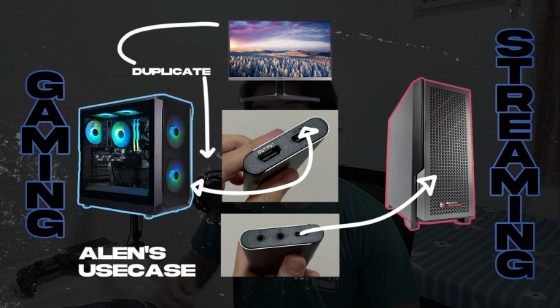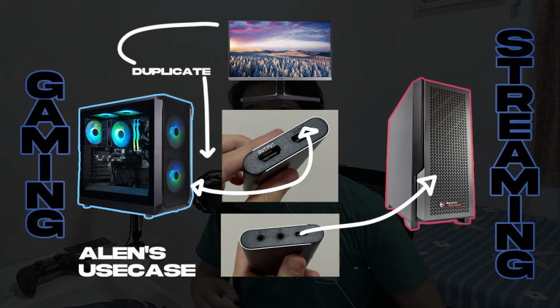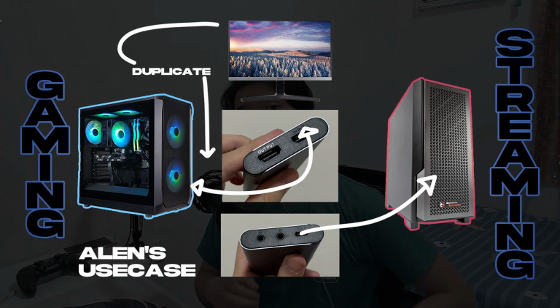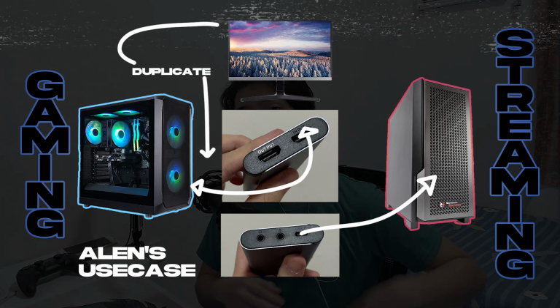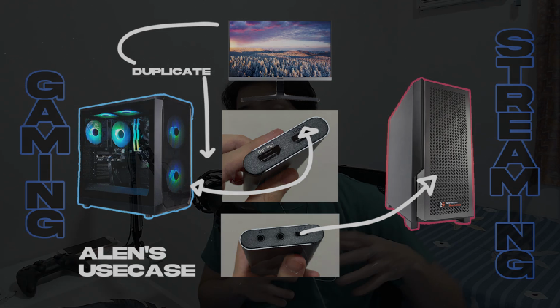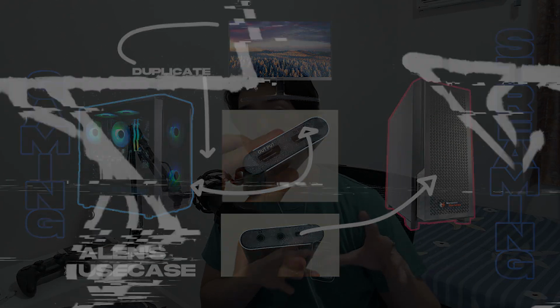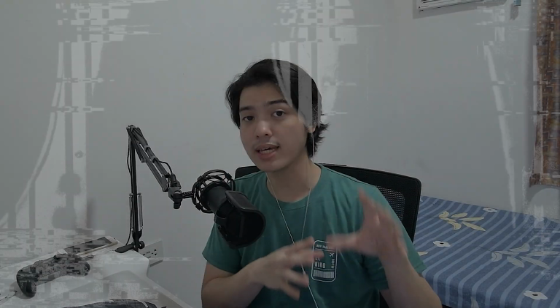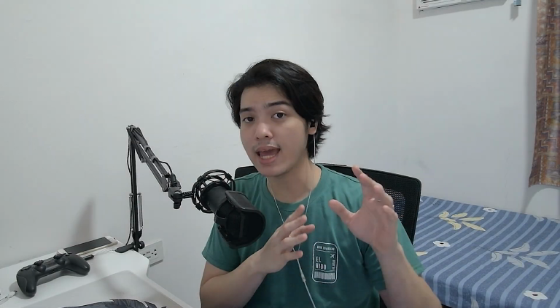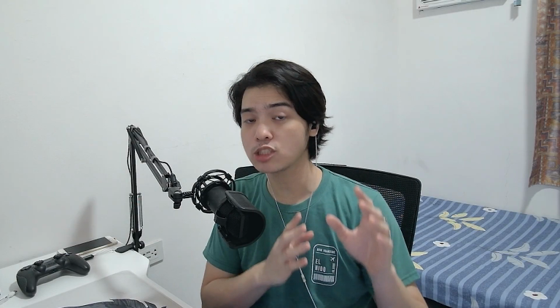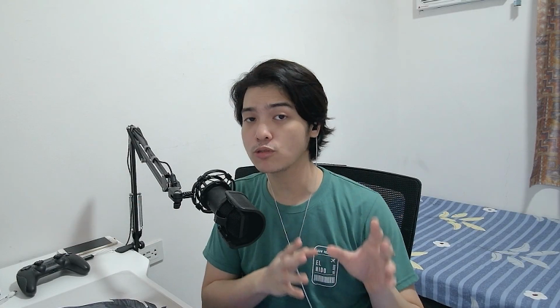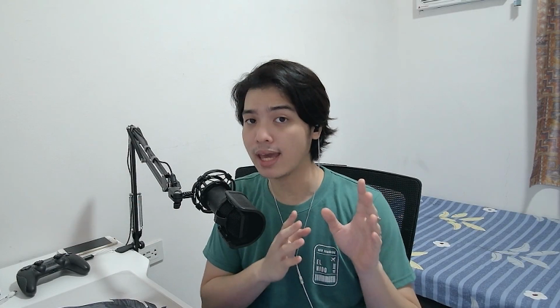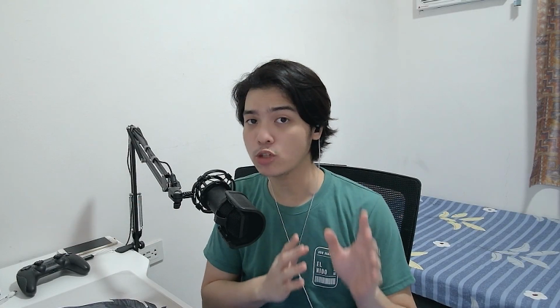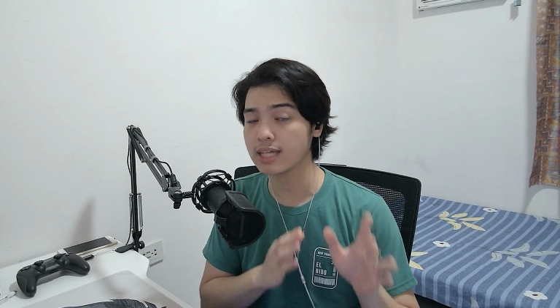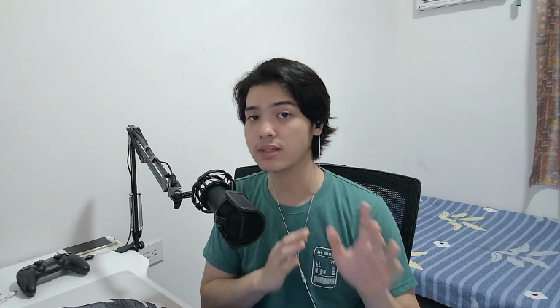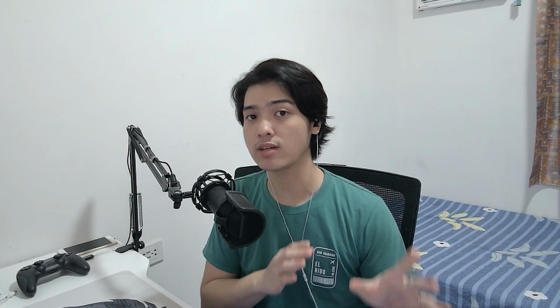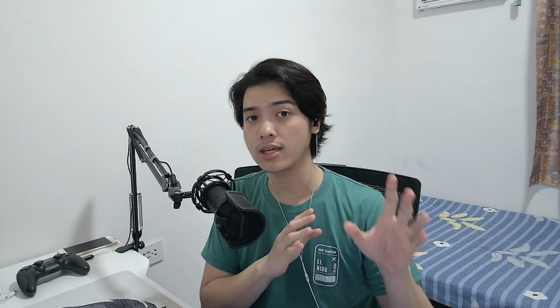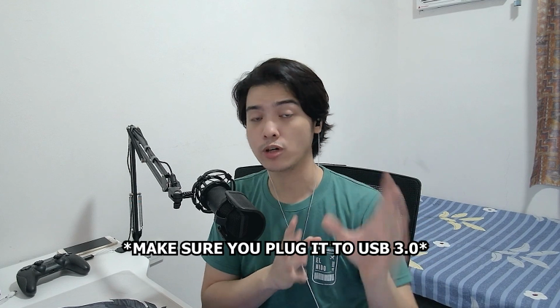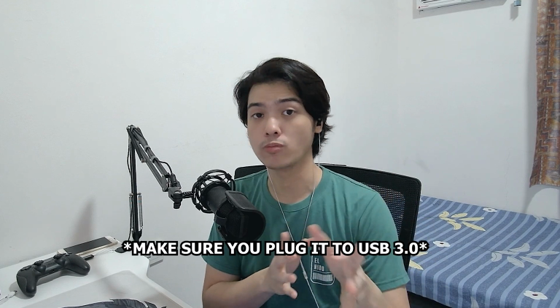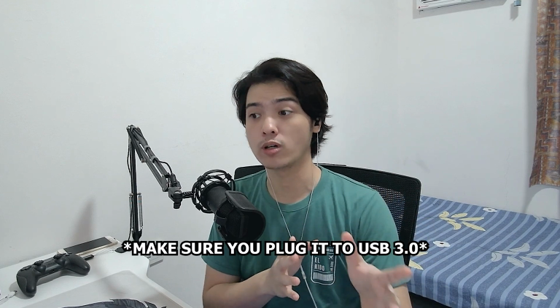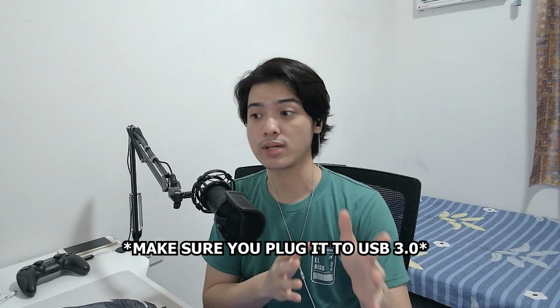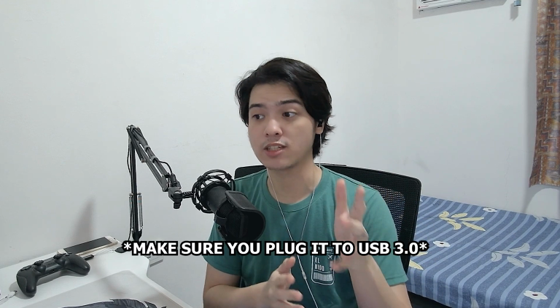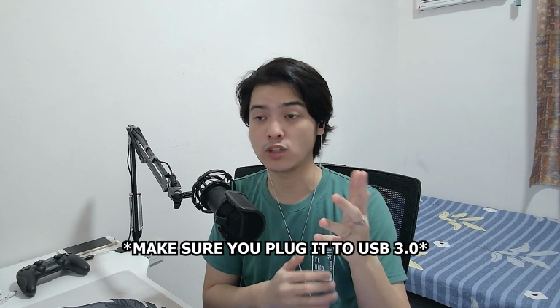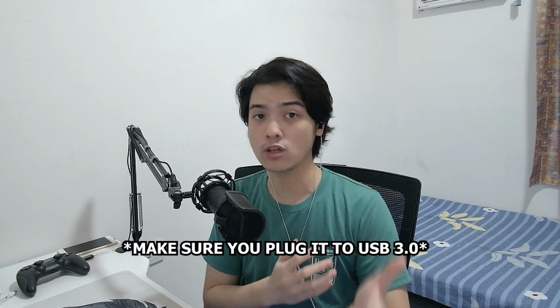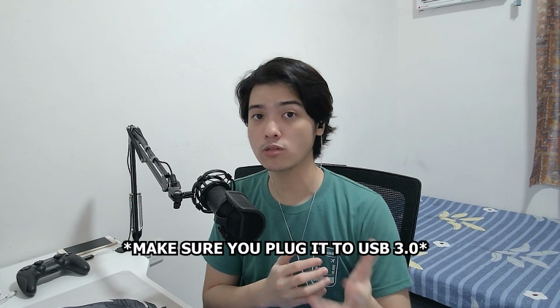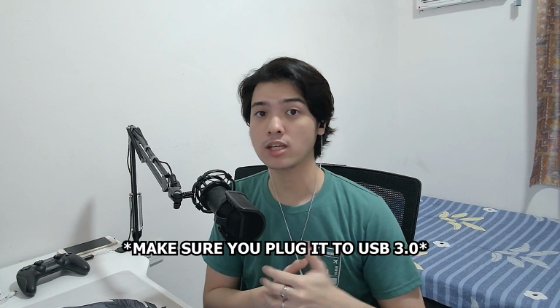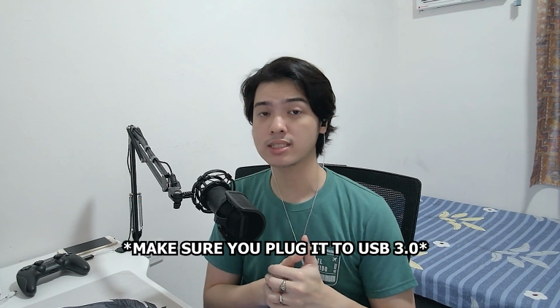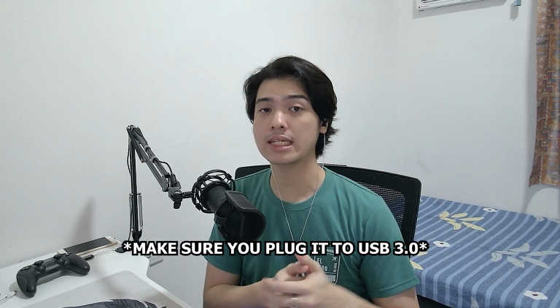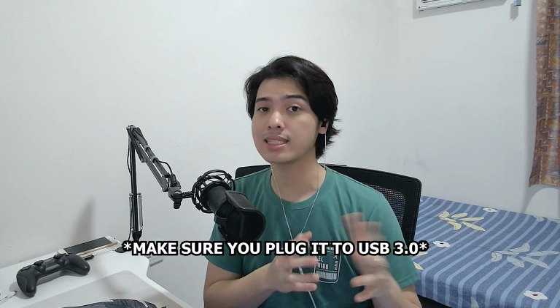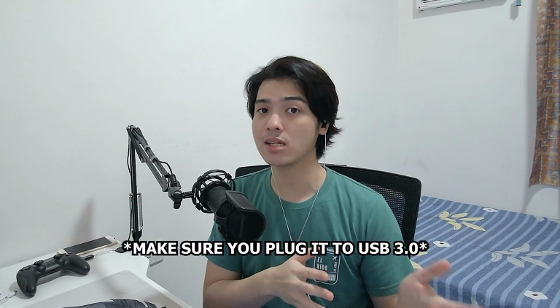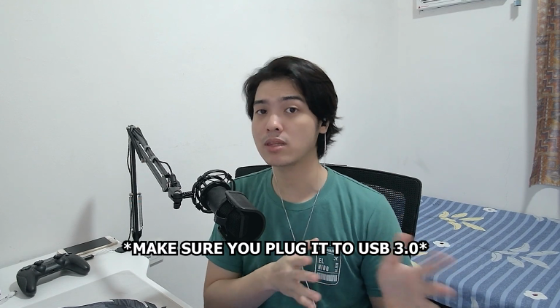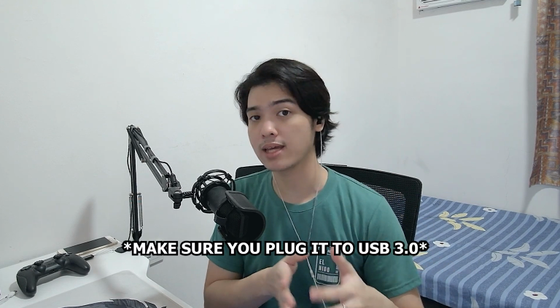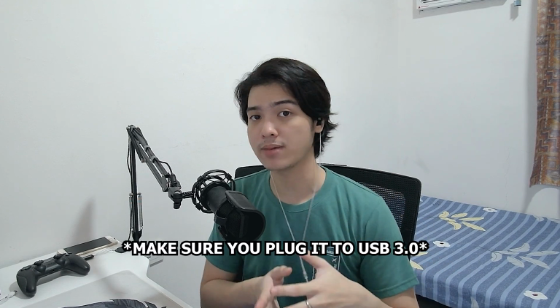Make sure that you plug it into a USB 3.0 port, because if you don't, then you're just going to get 1080p 30fps.